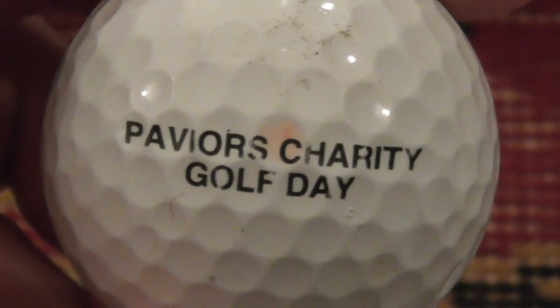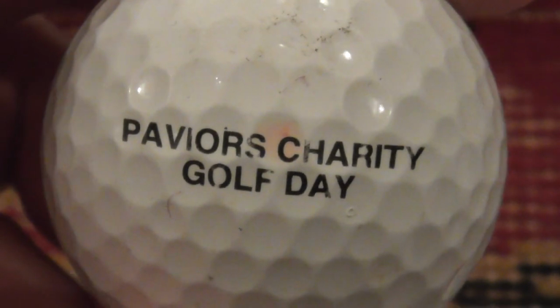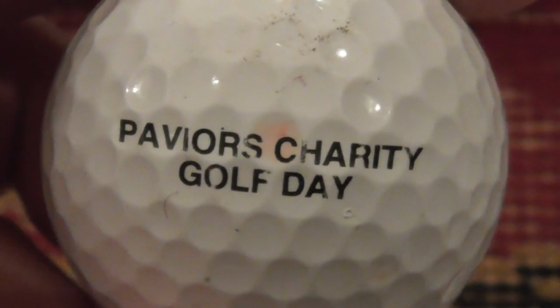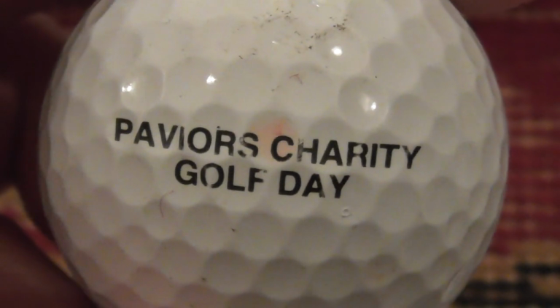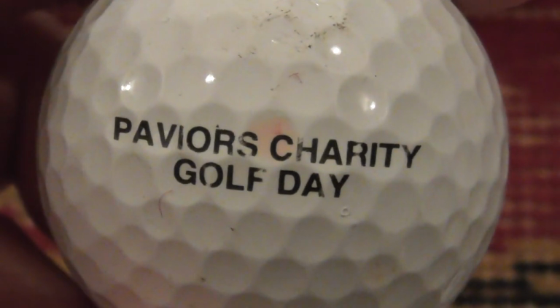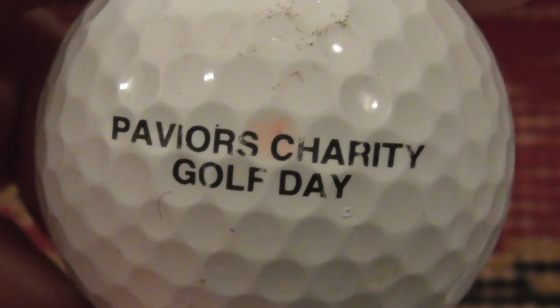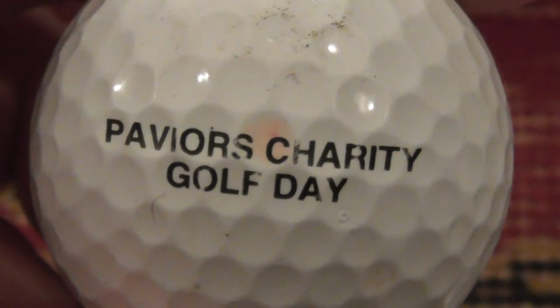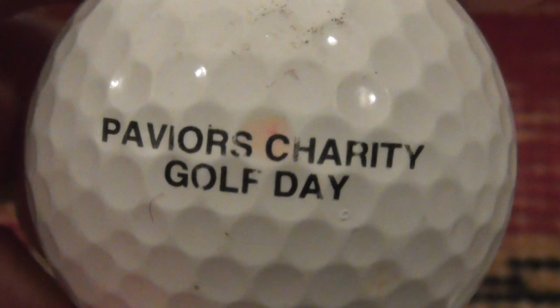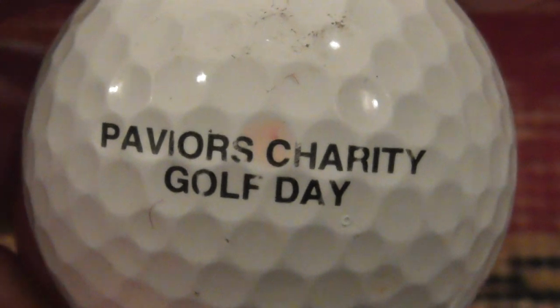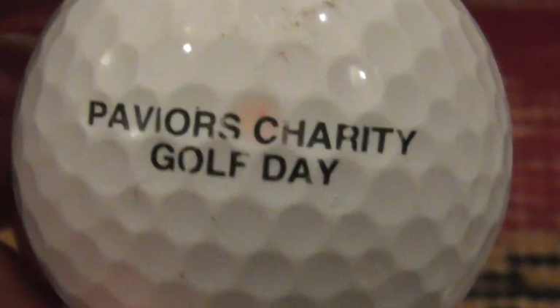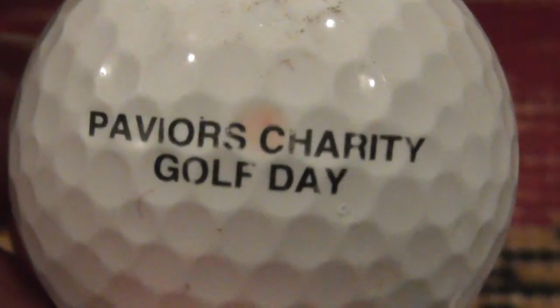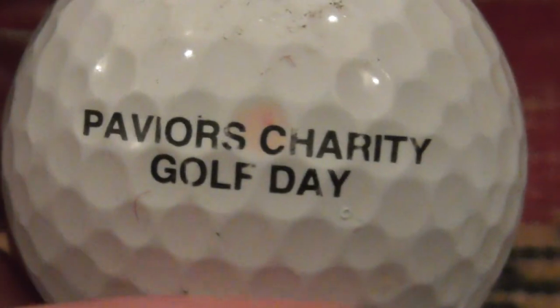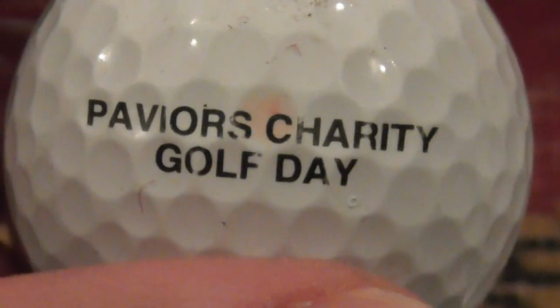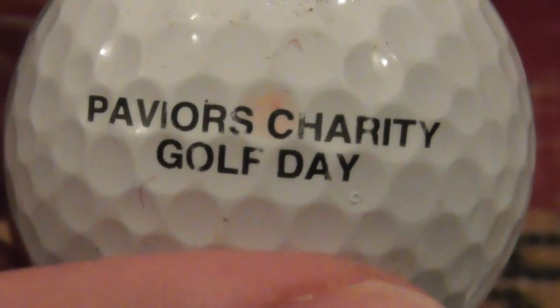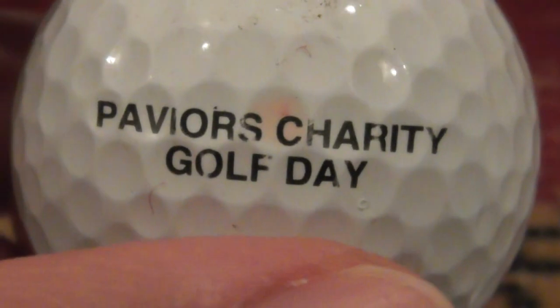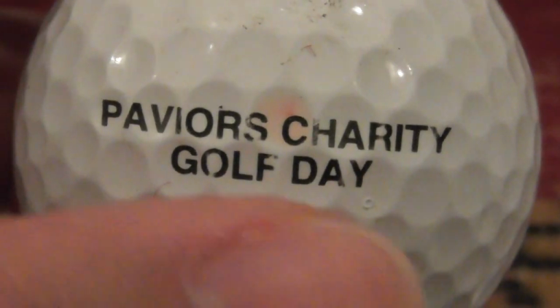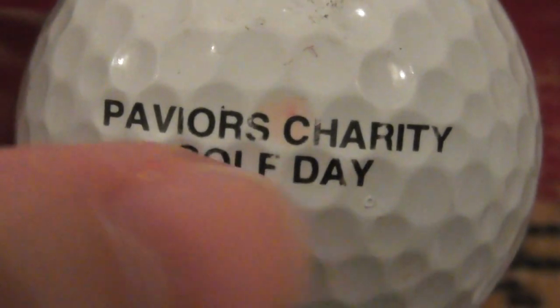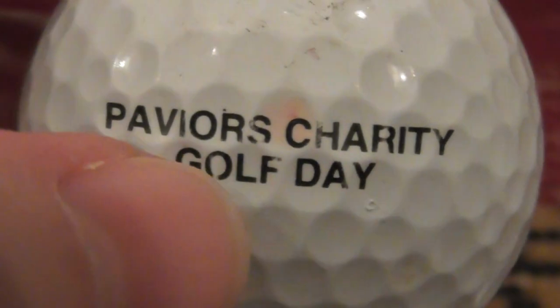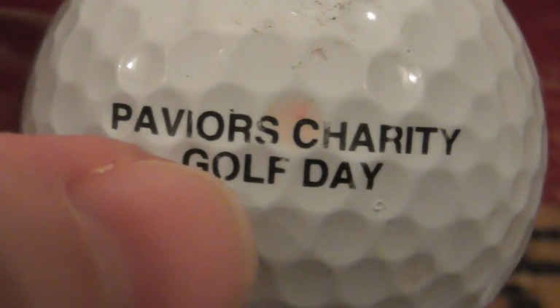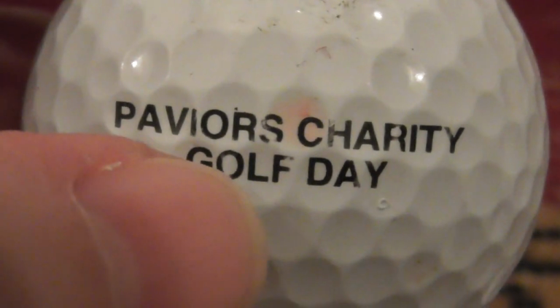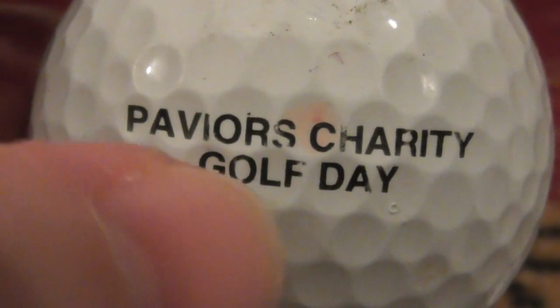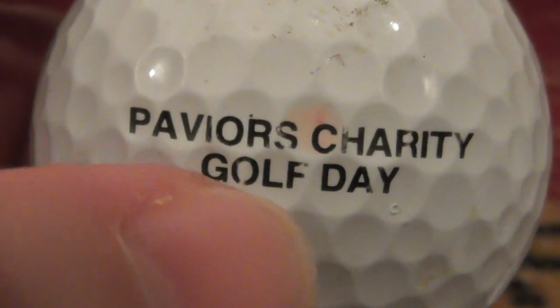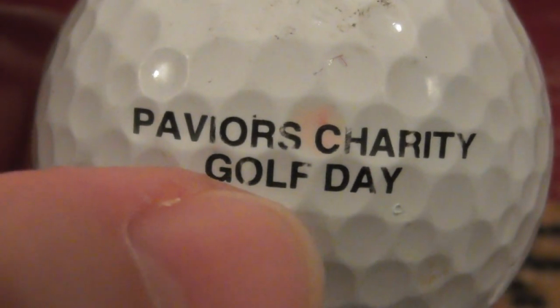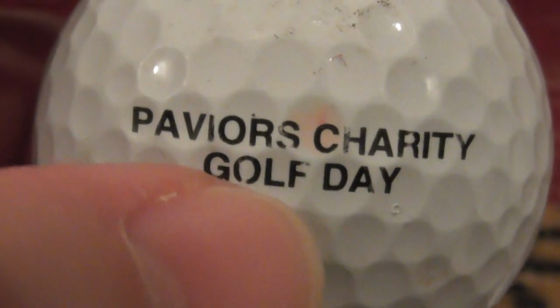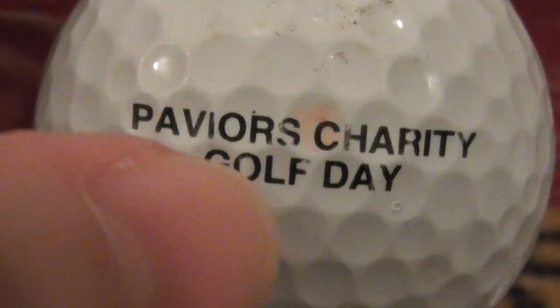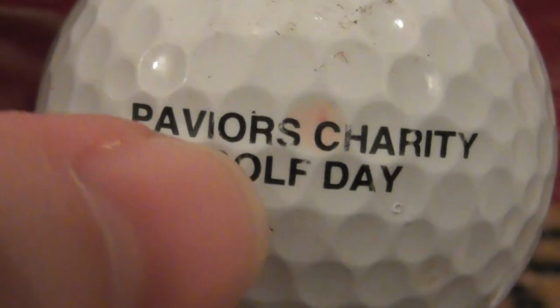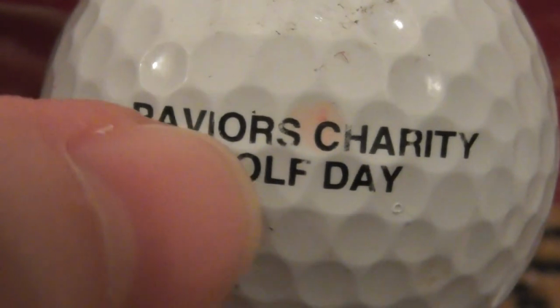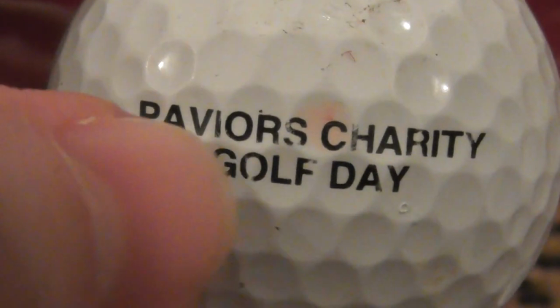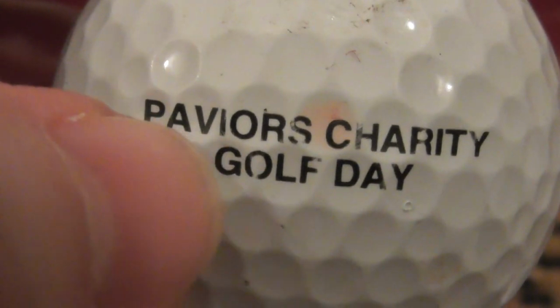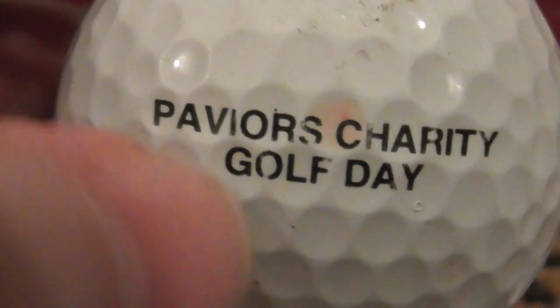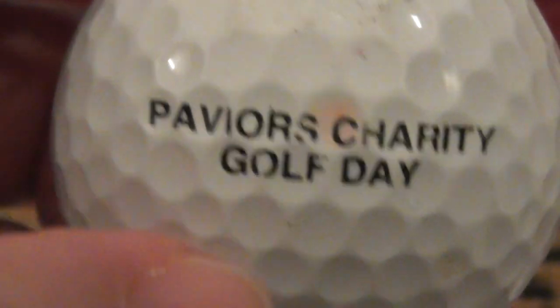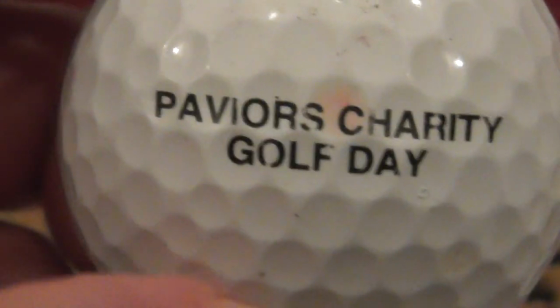Next: Pavia's Charity Golf Day. Not heard of that, don't know where that is.